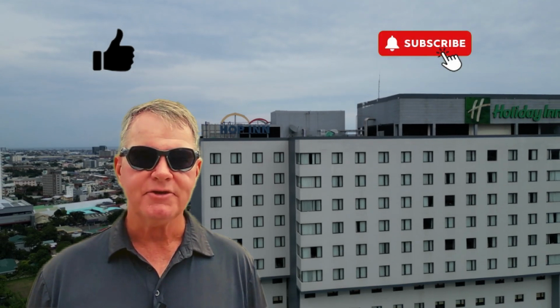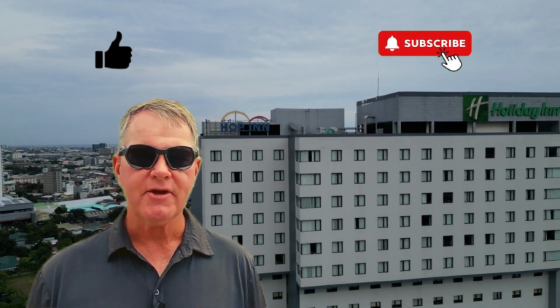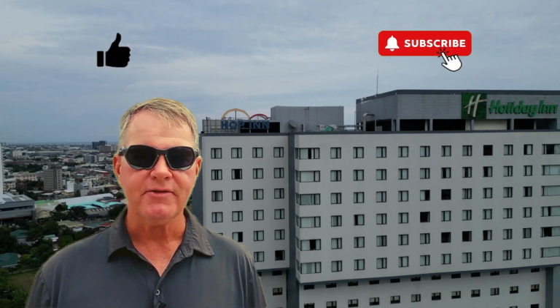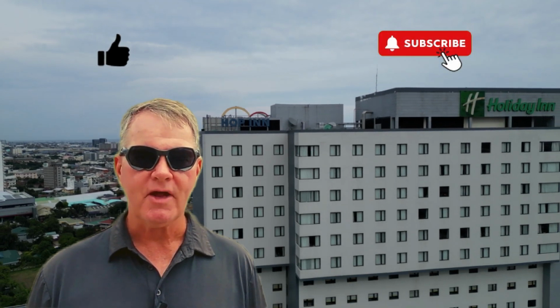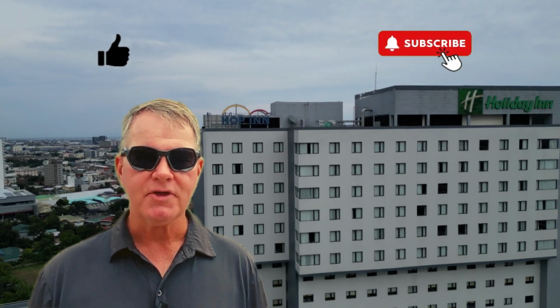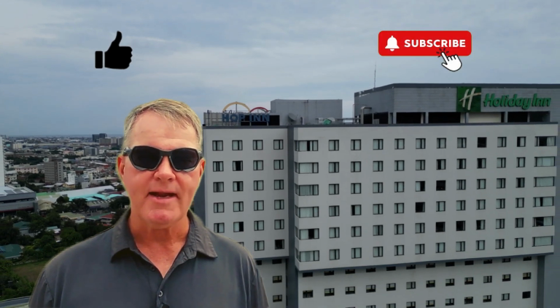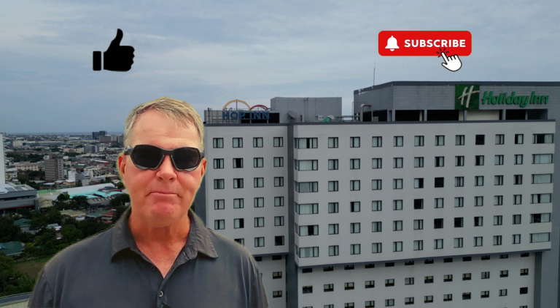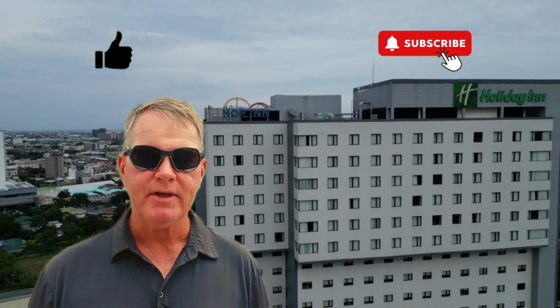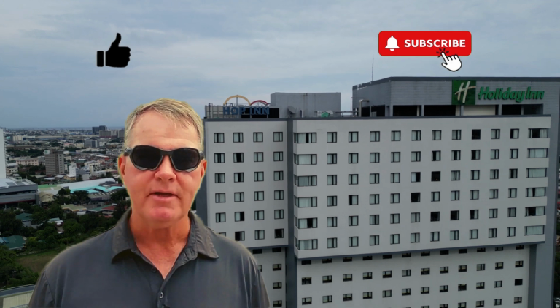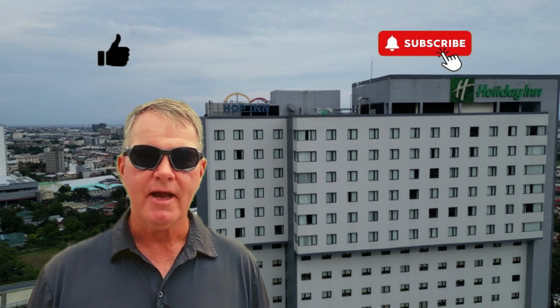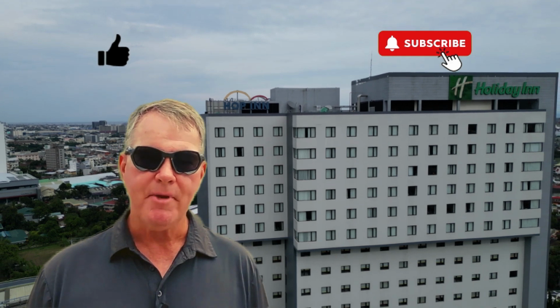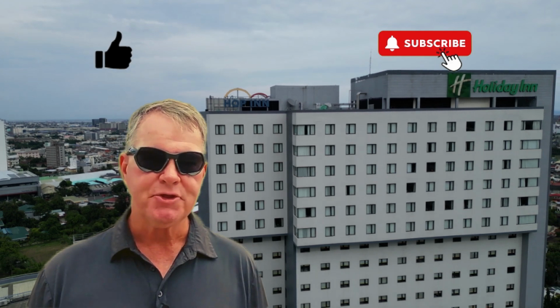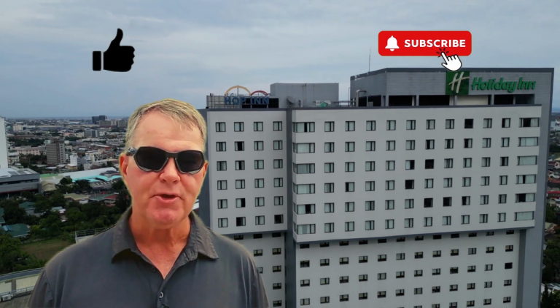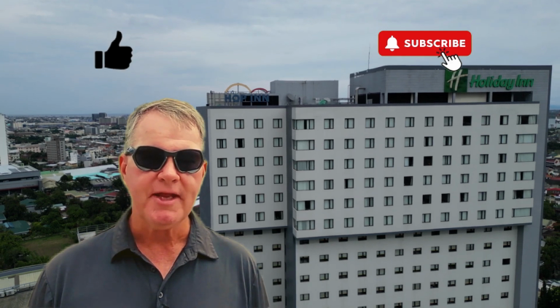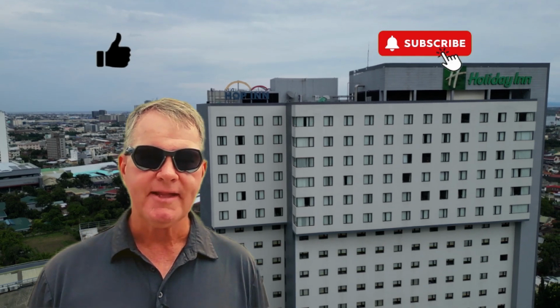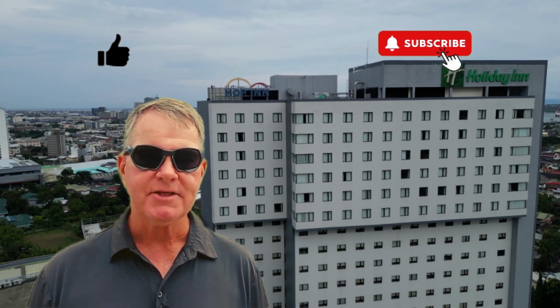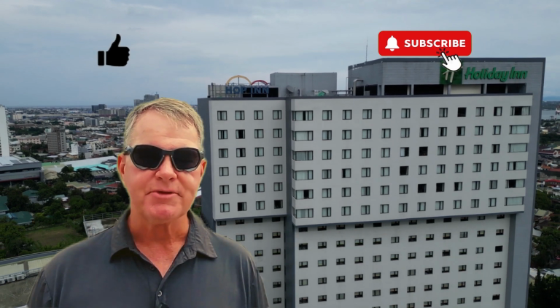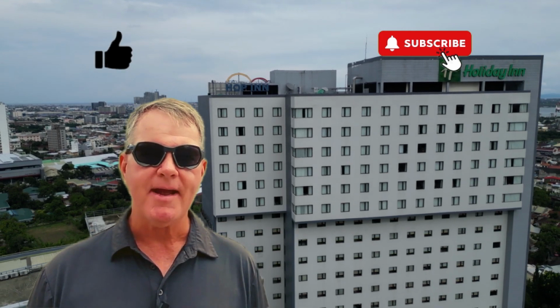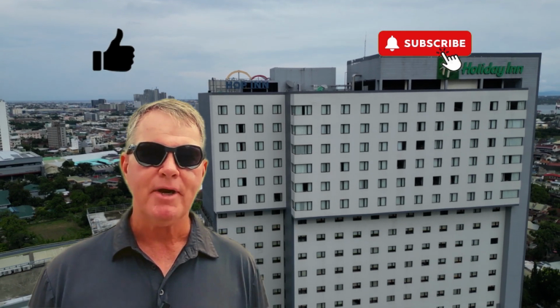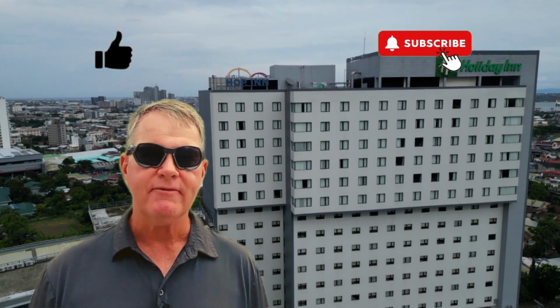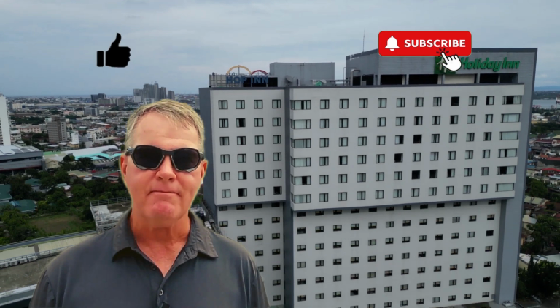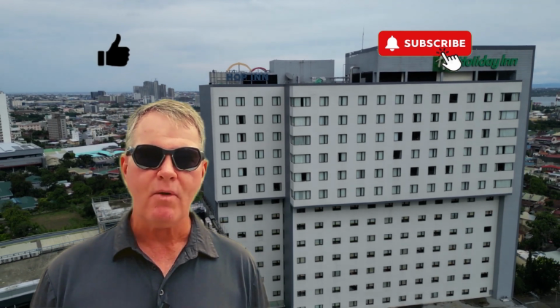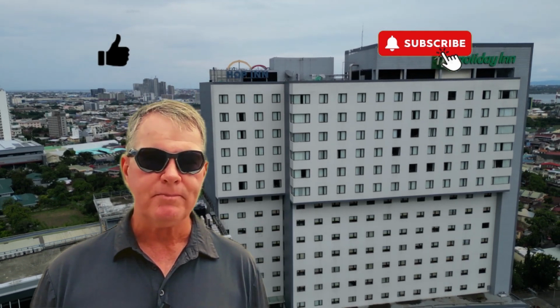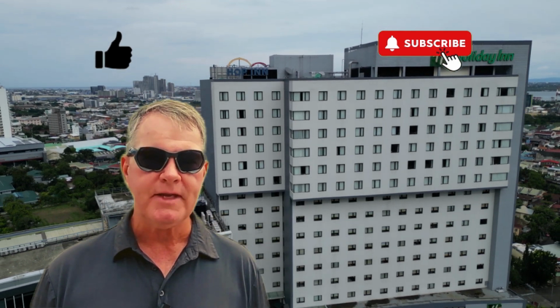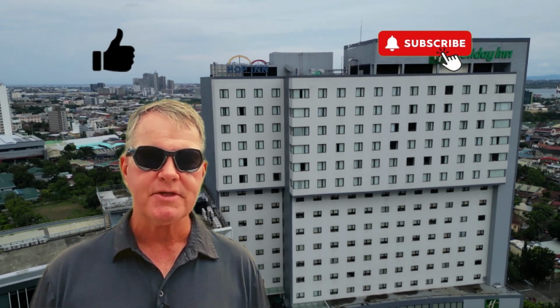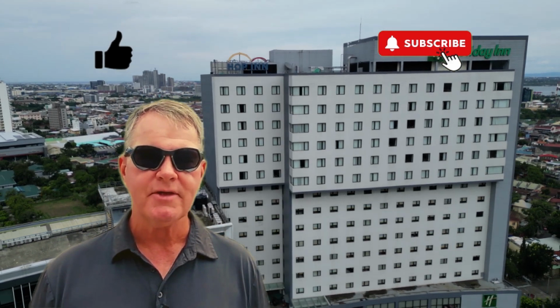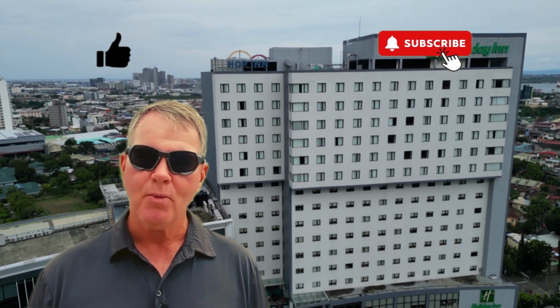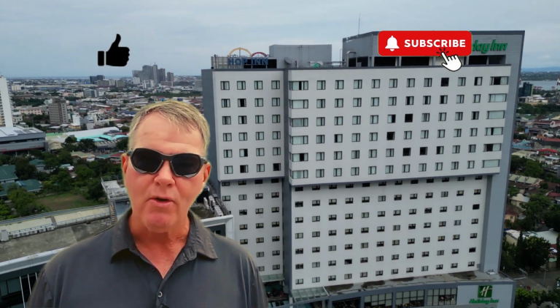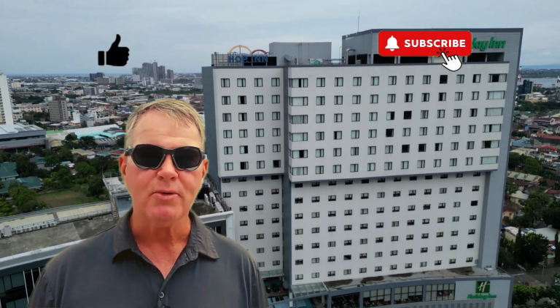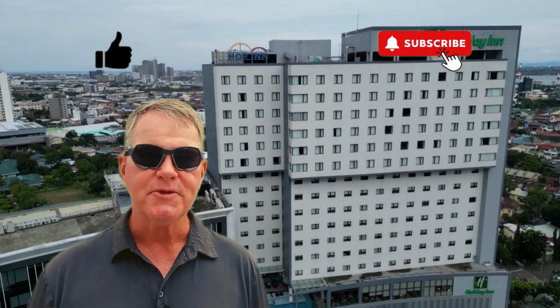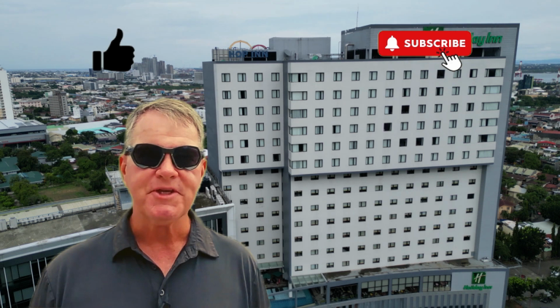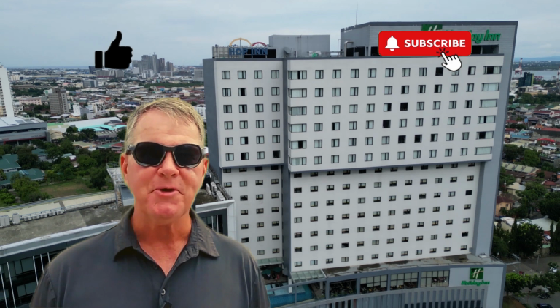Share your thoughts on Hop Inn and make sure to hit that subscribe button for more updates. Welcome to Cebu!